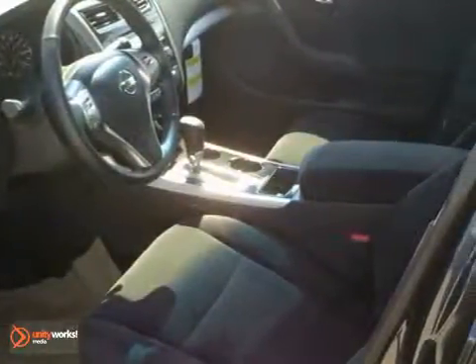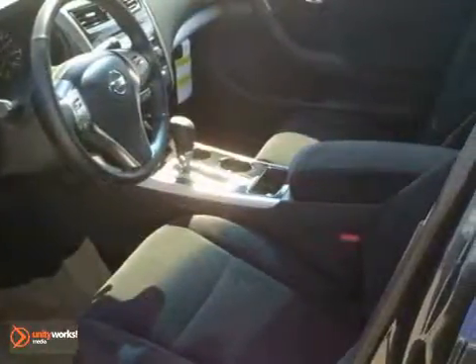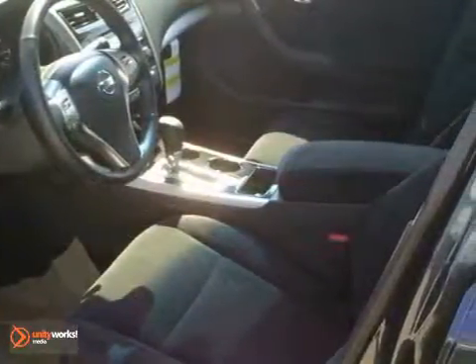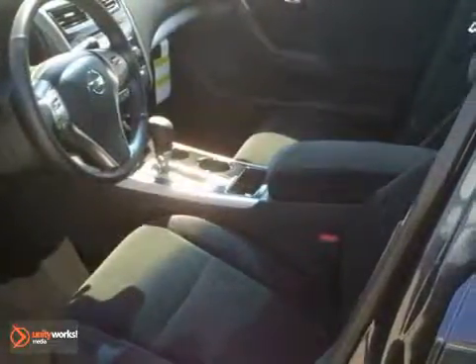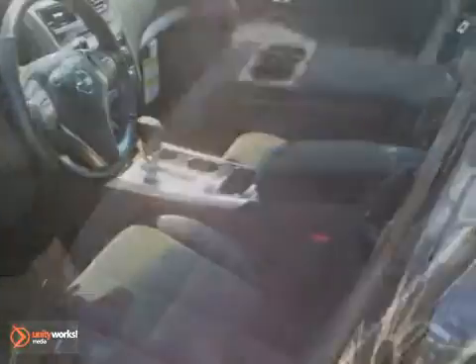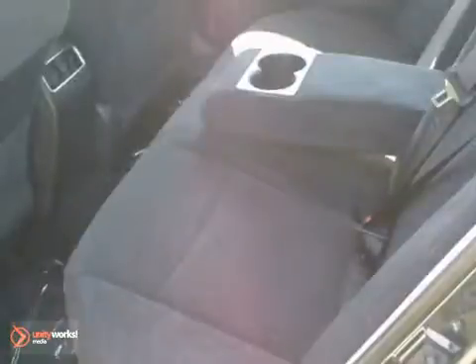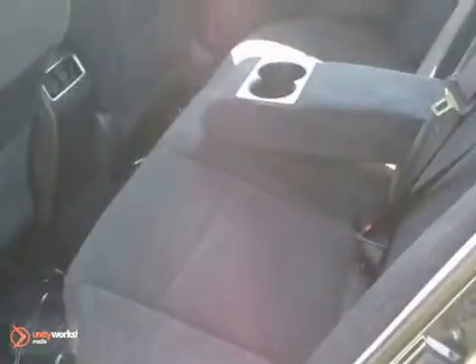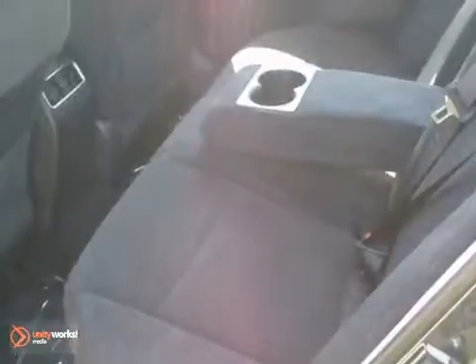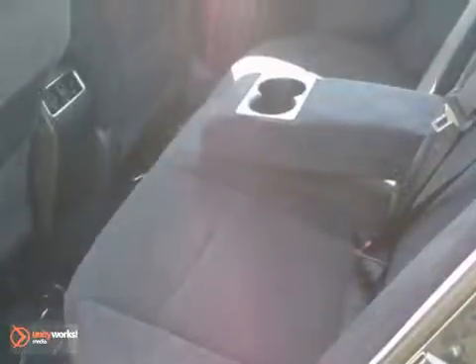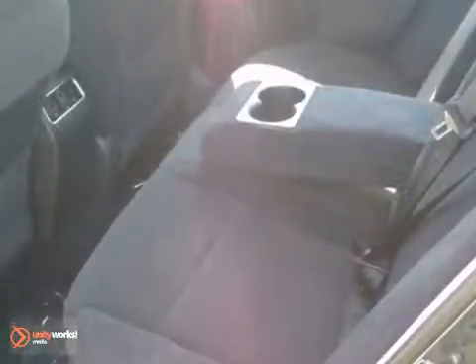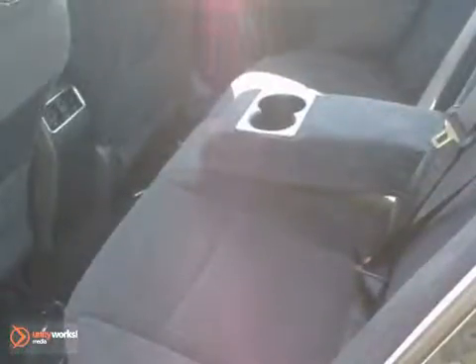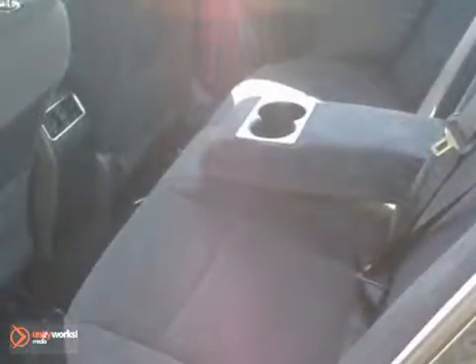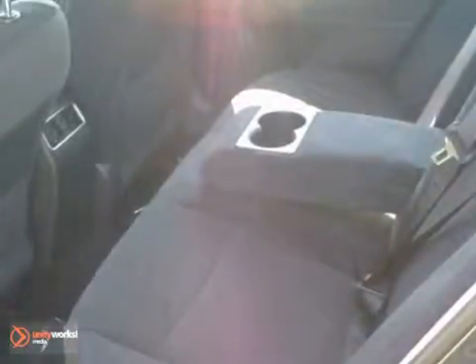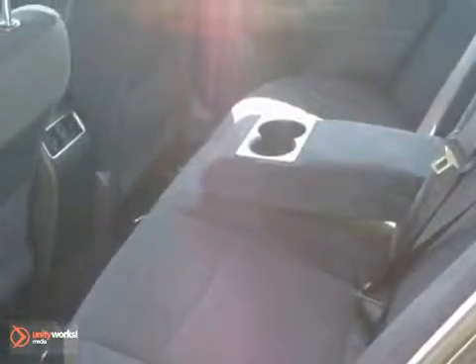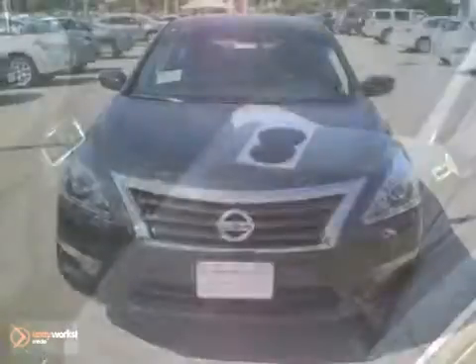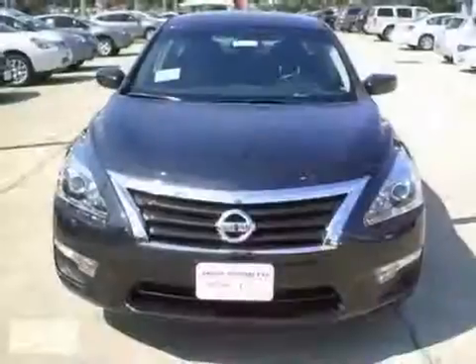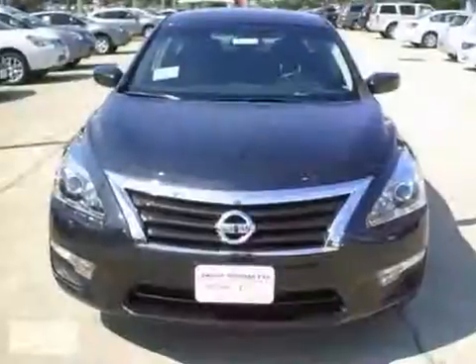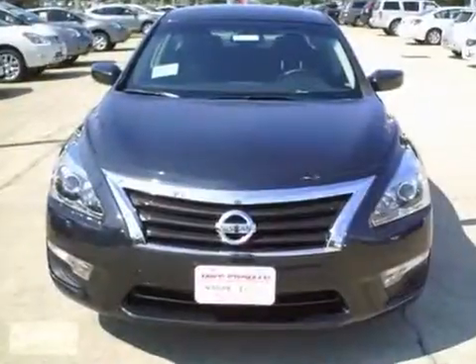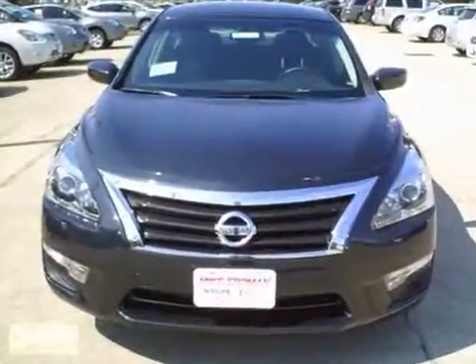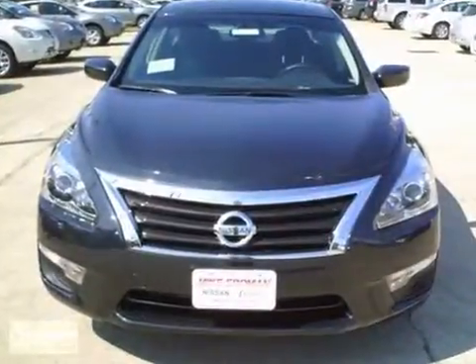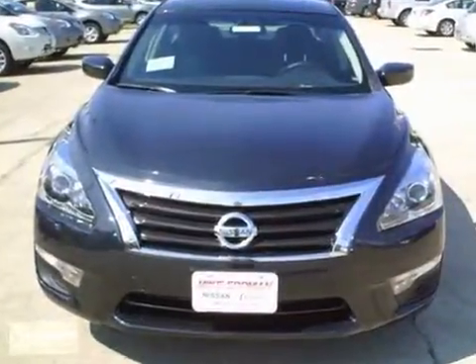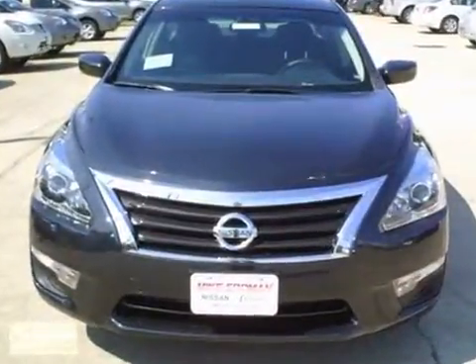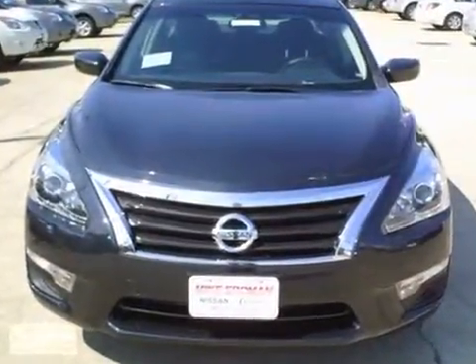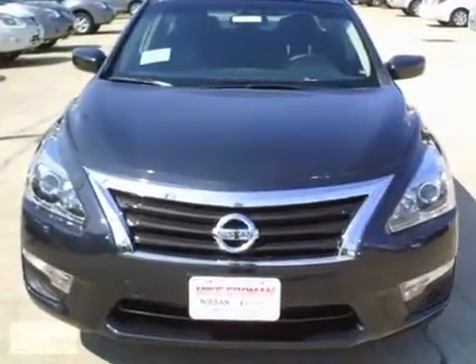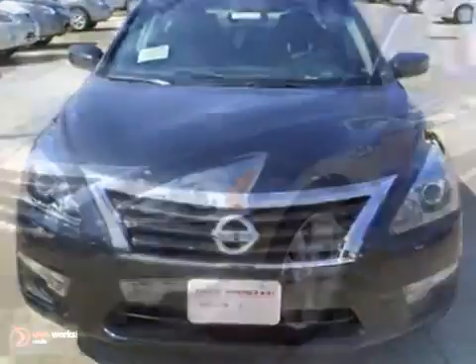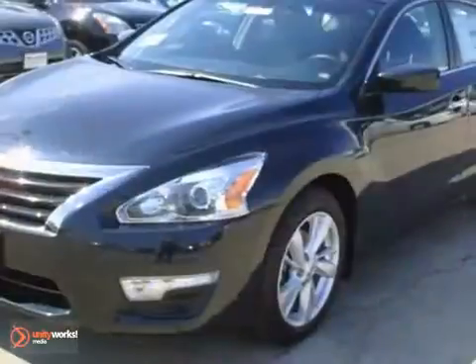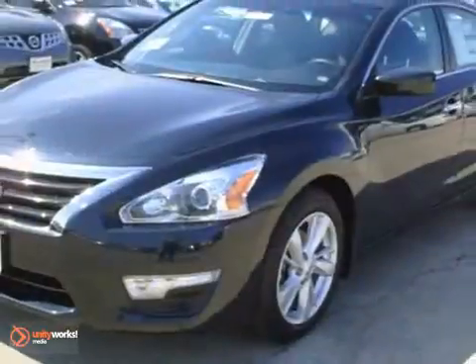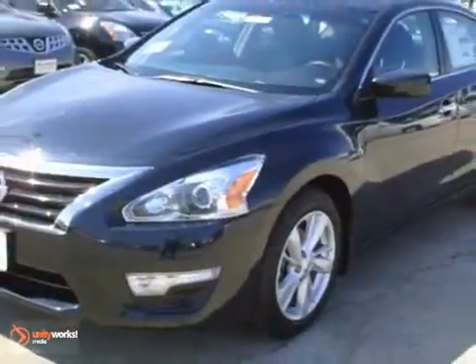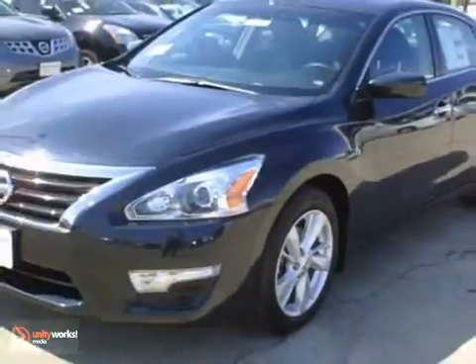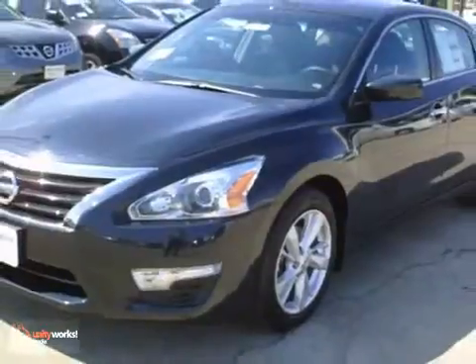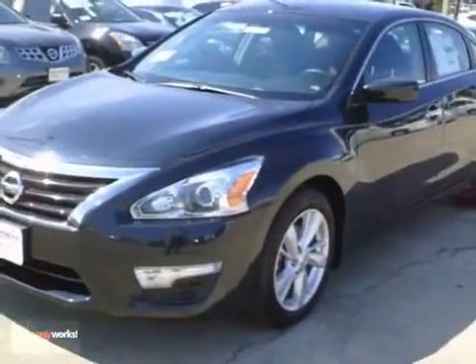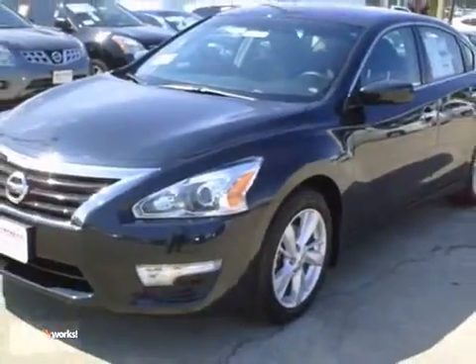The Bluetooth connection and keyless start are nice touches too. This Altima is a comfortable people mover. Come and see this roomy Nissan today.